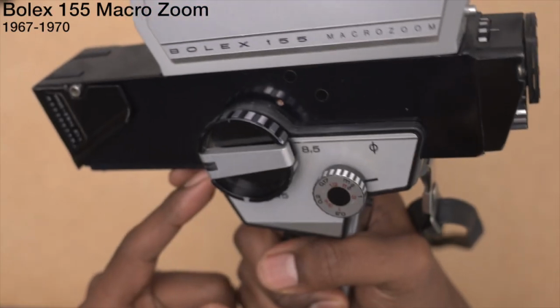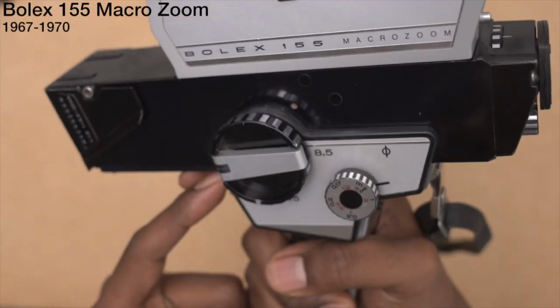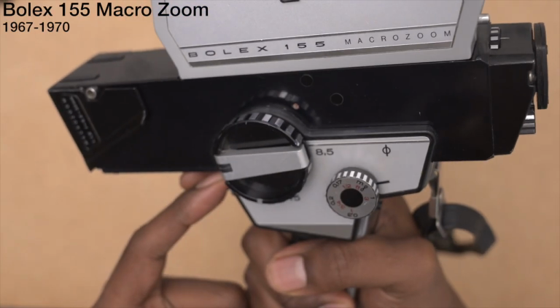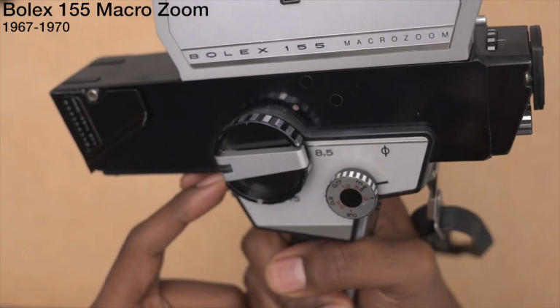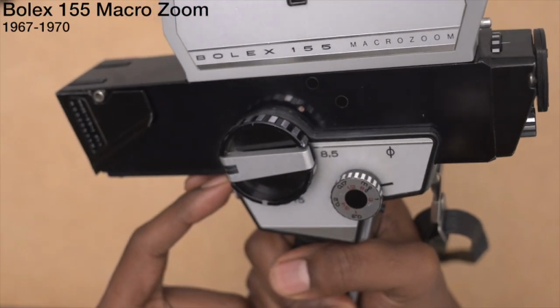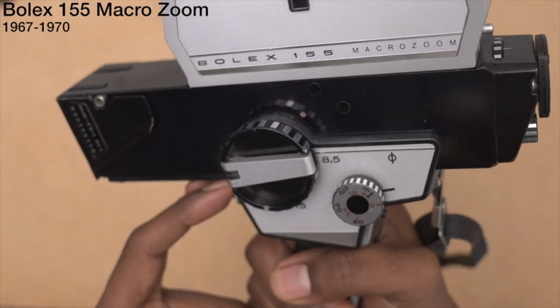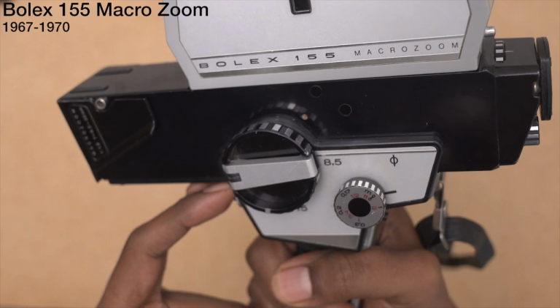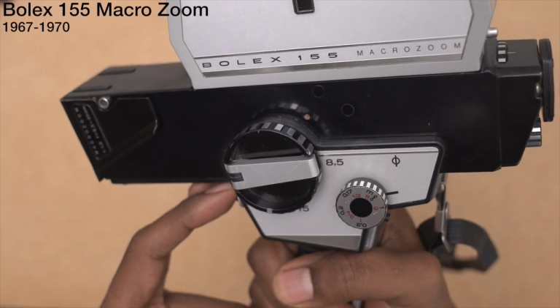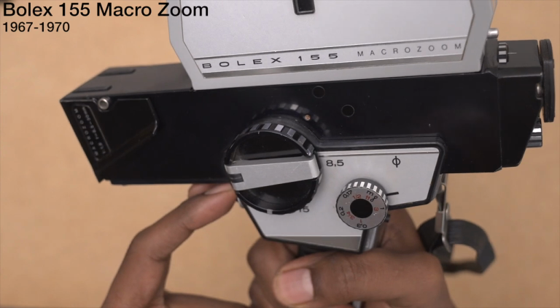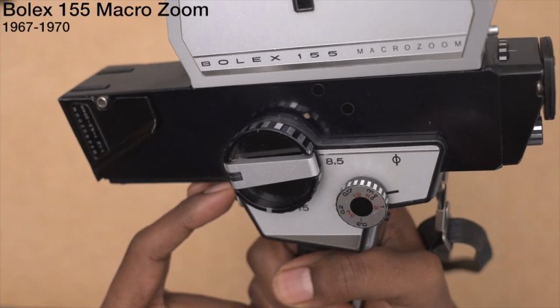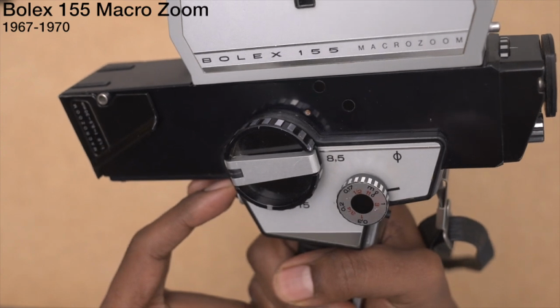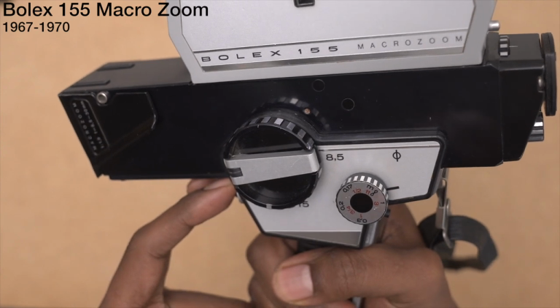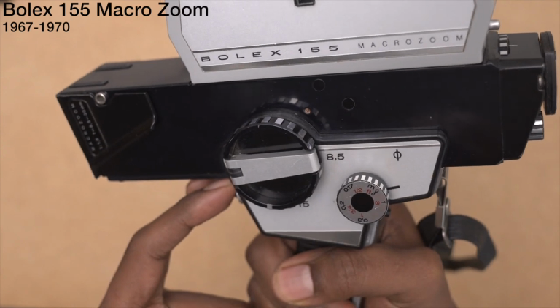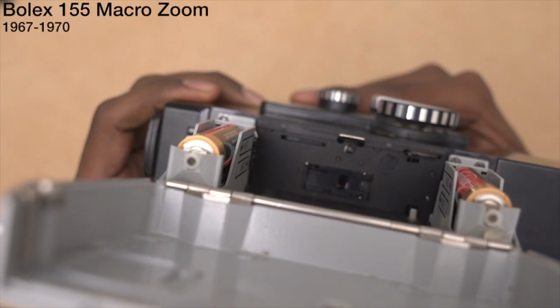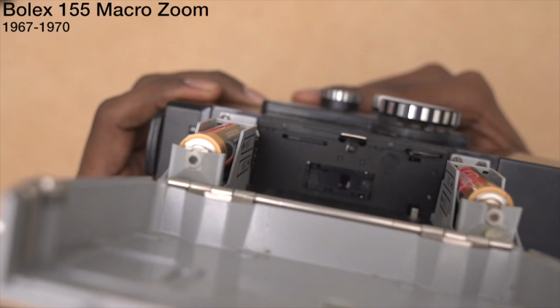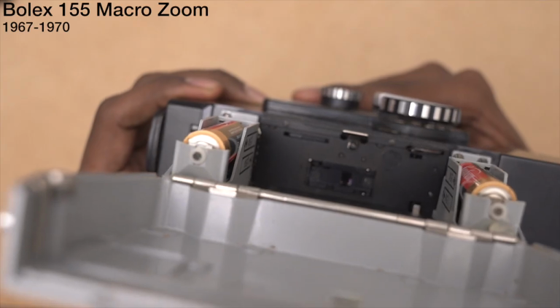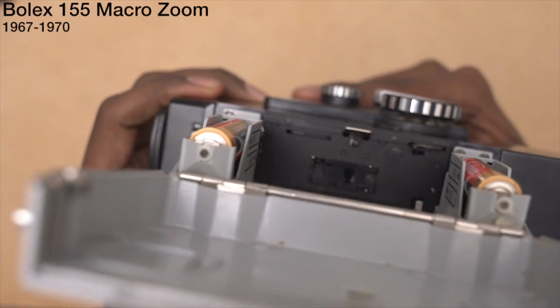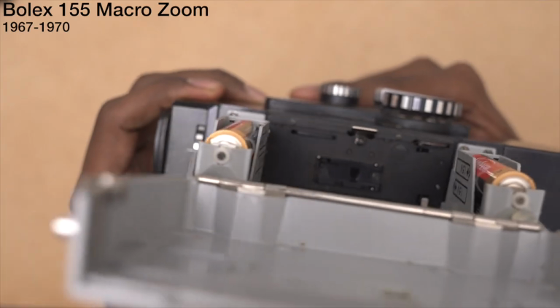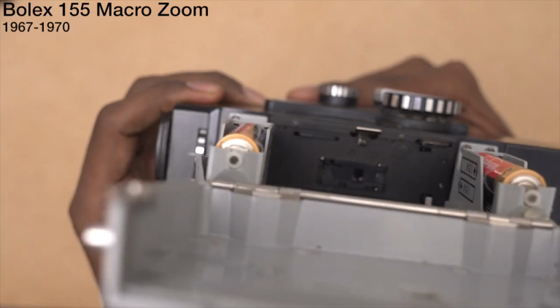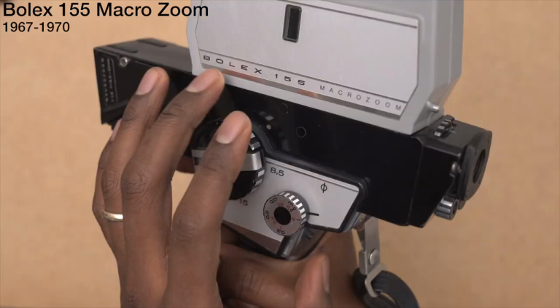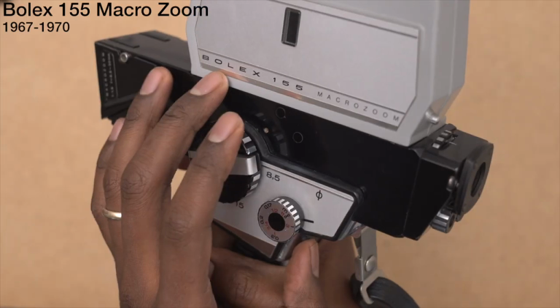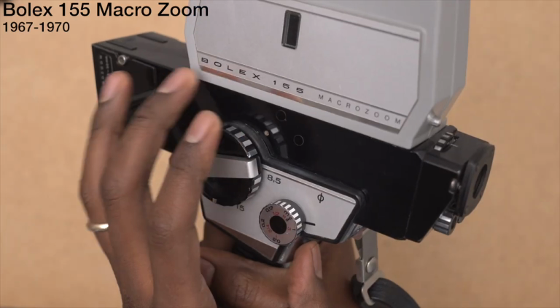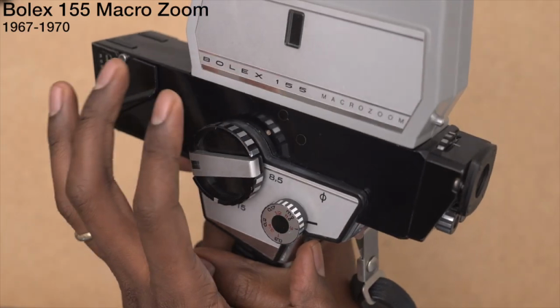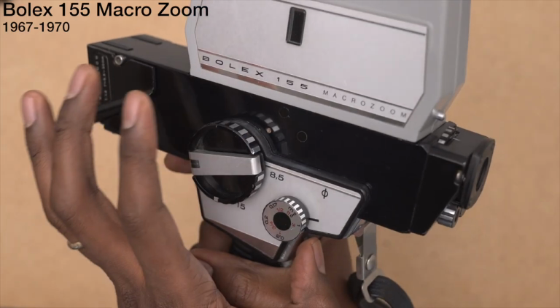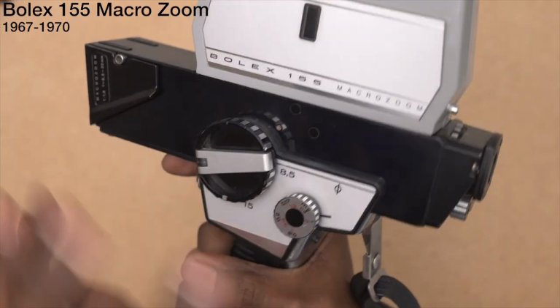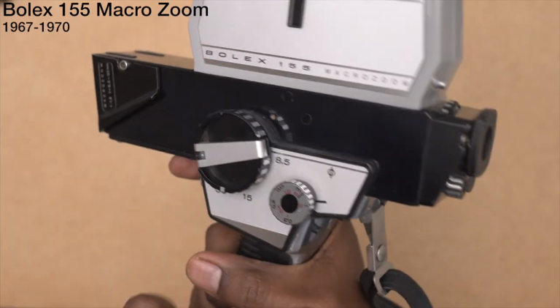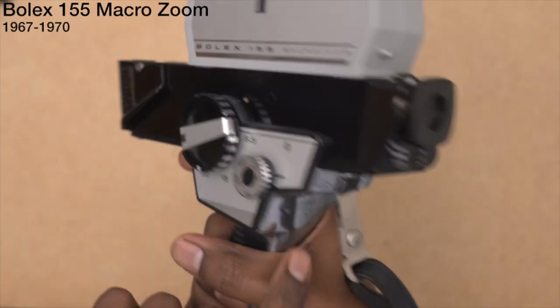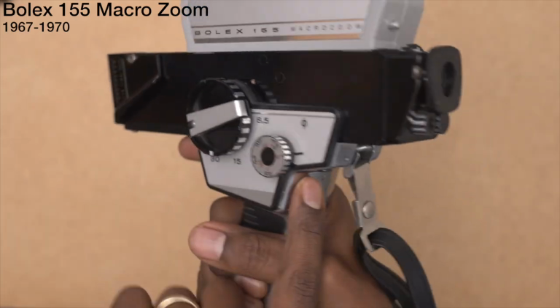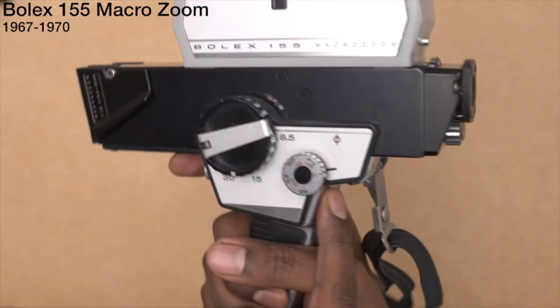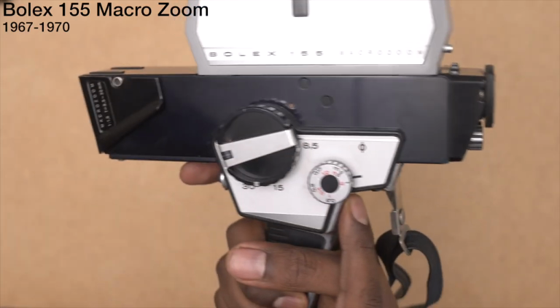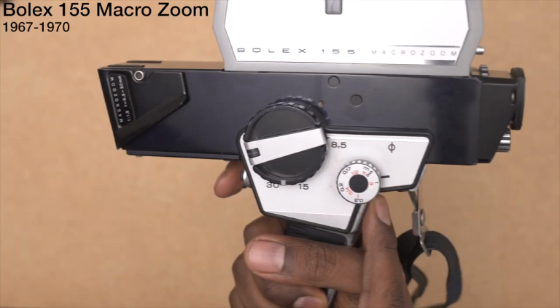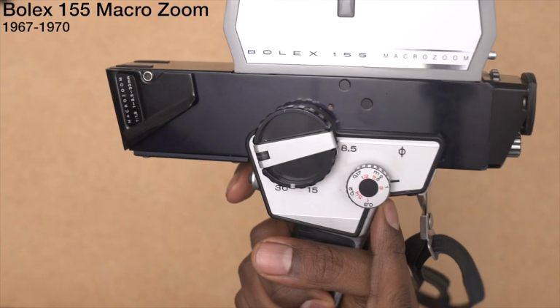Normal speed is probably something like 18. When you hit this button back here, it goes into 32.